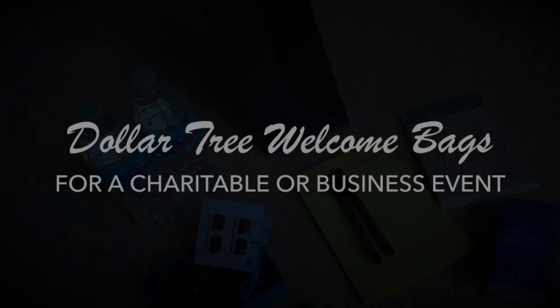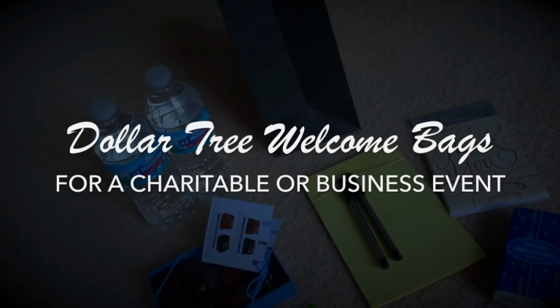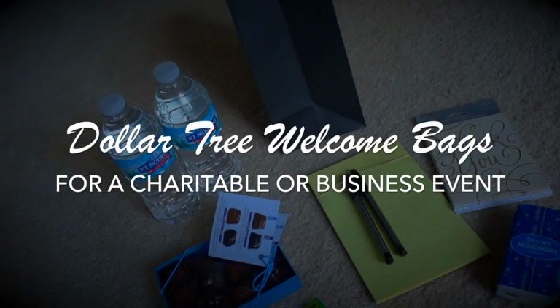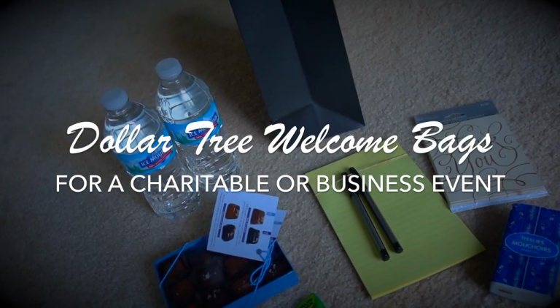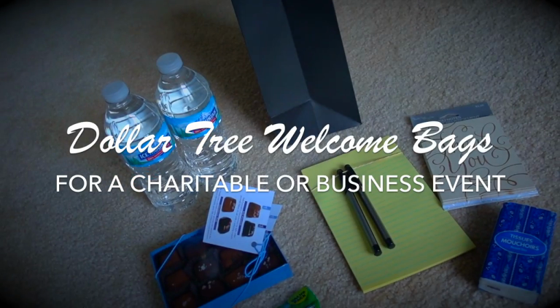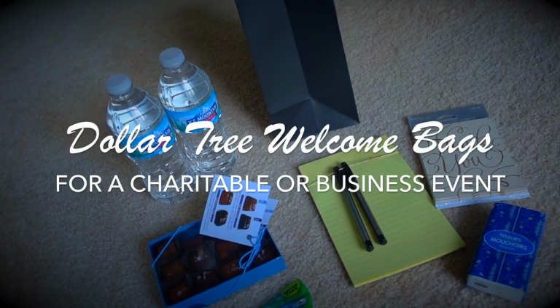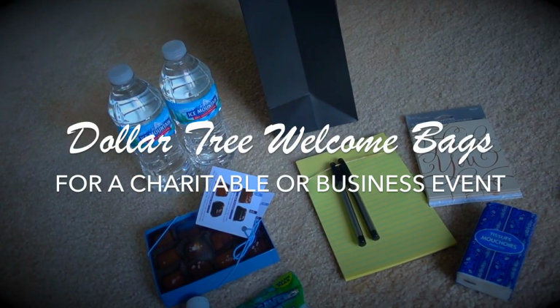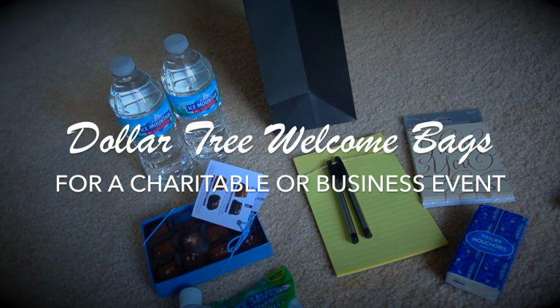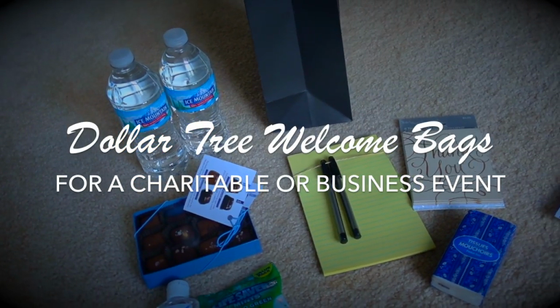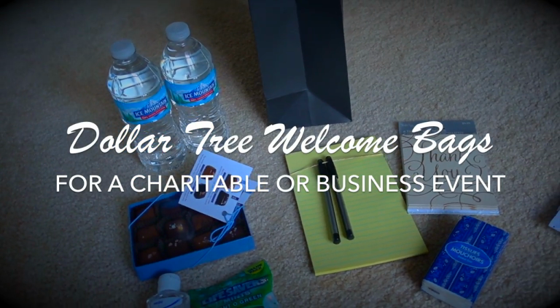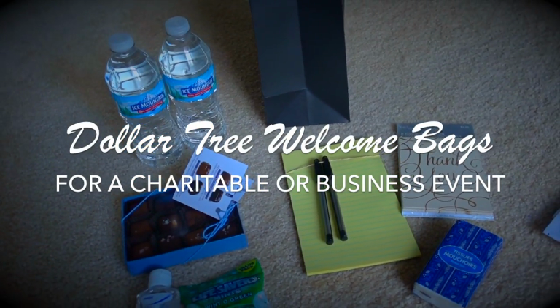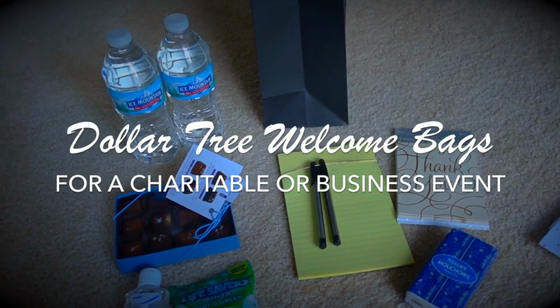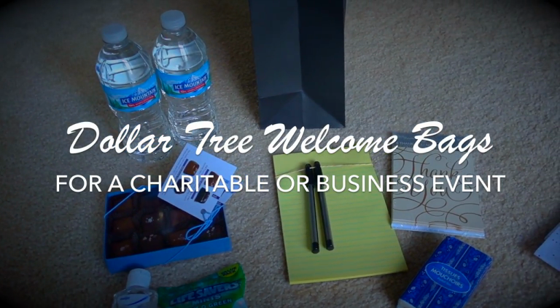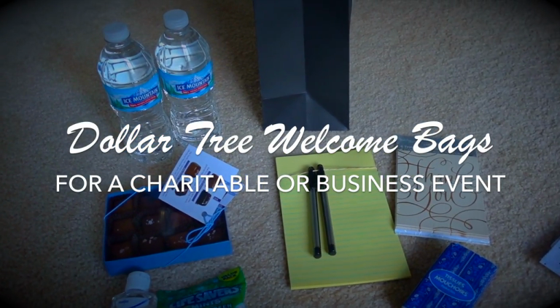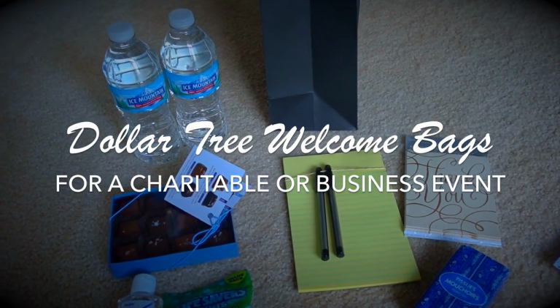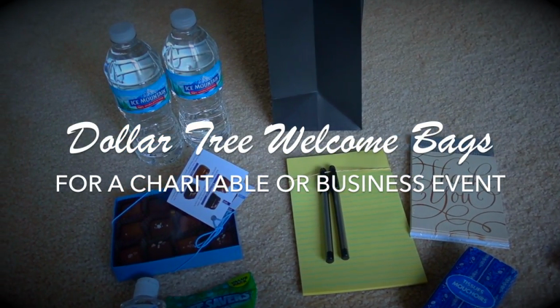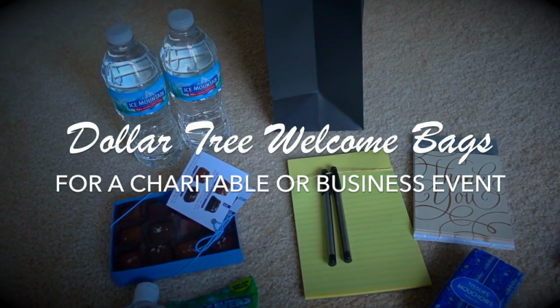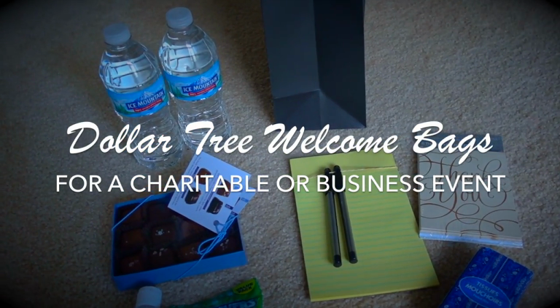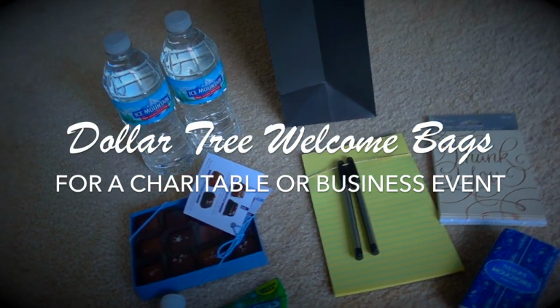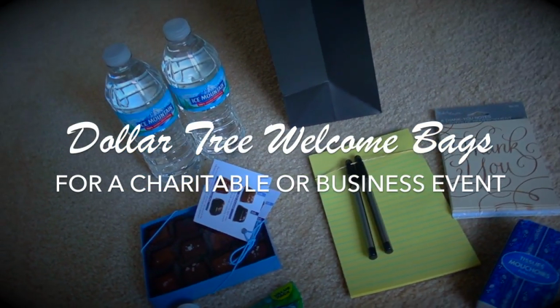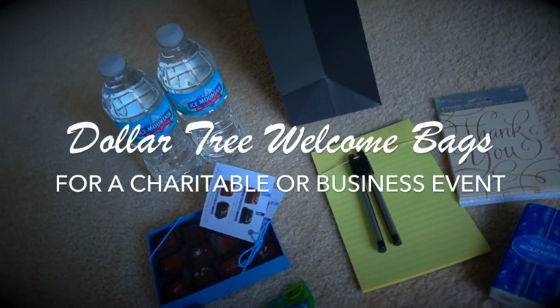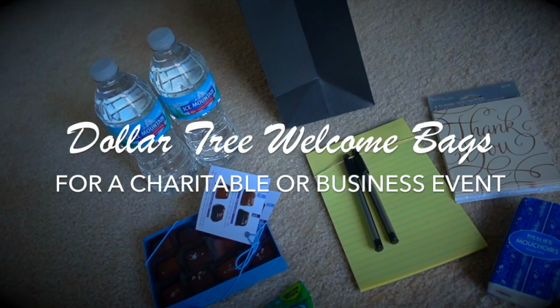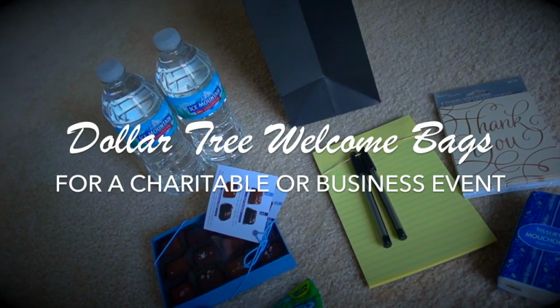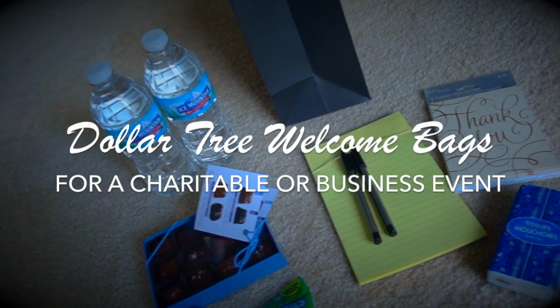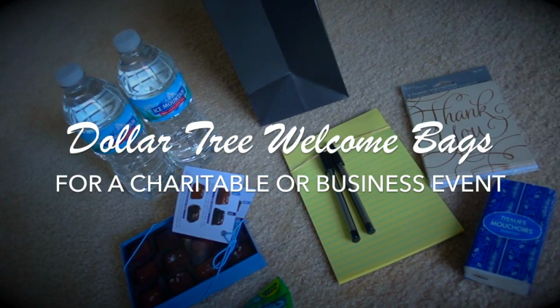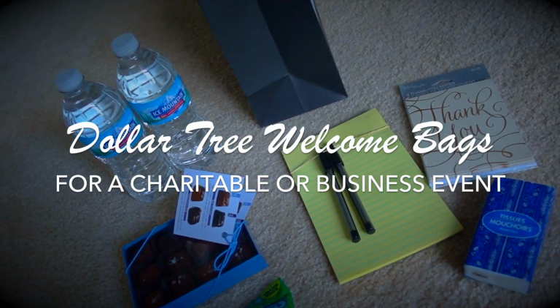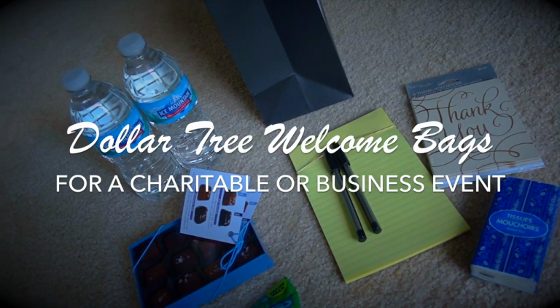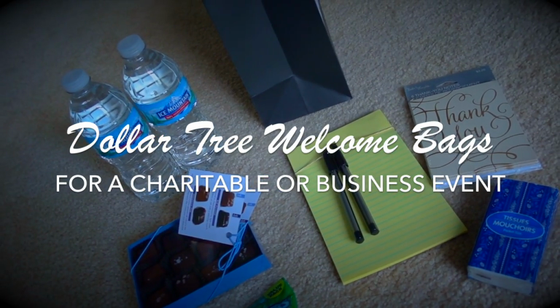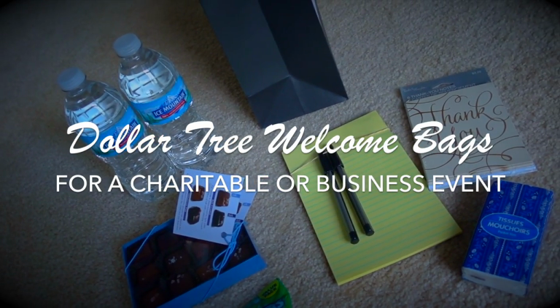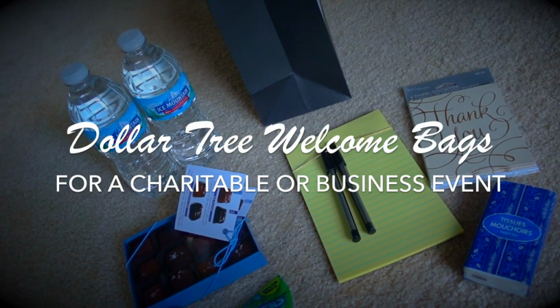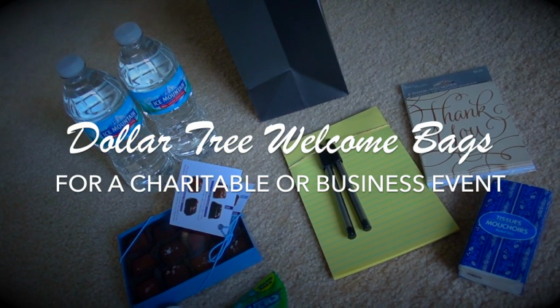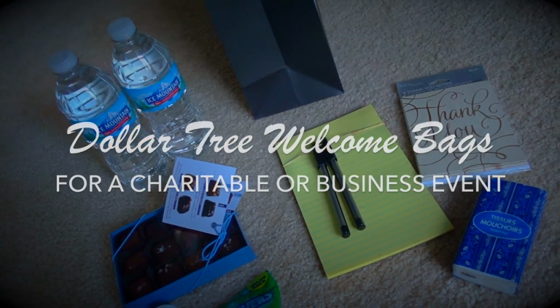Hey guys, it's Clara, welcome back to my channel. In this video I'll be sharing with you the welcome bags I'm making for a charitable event, so stay tuned.